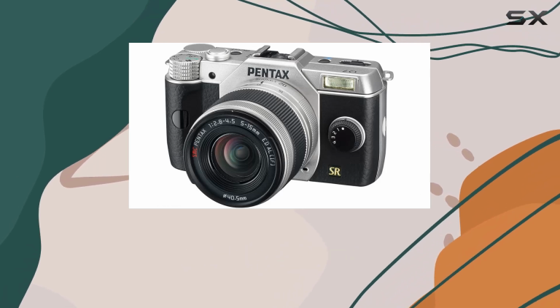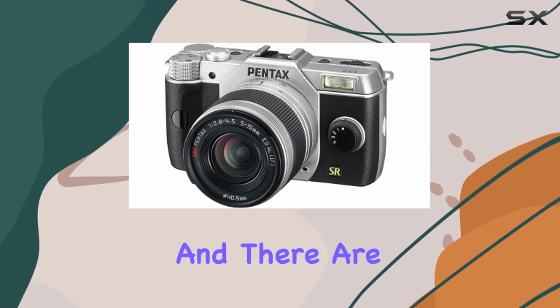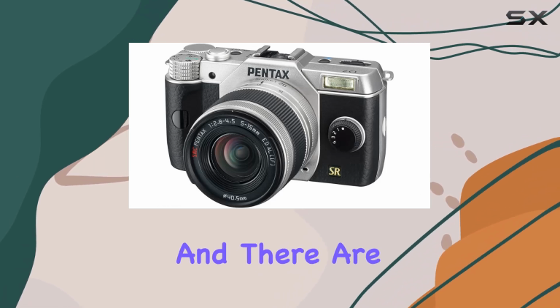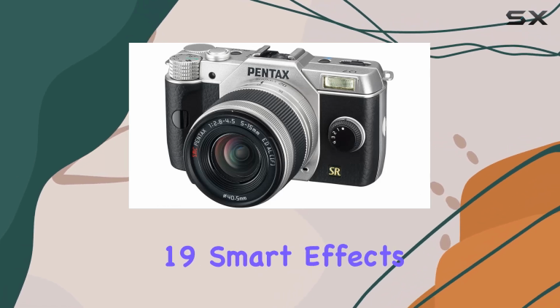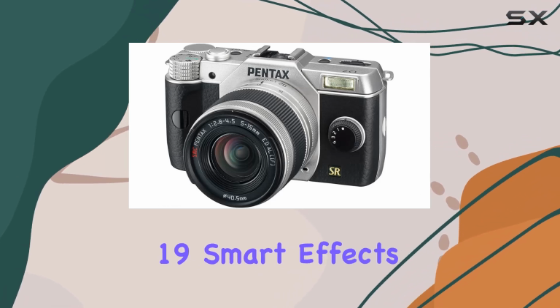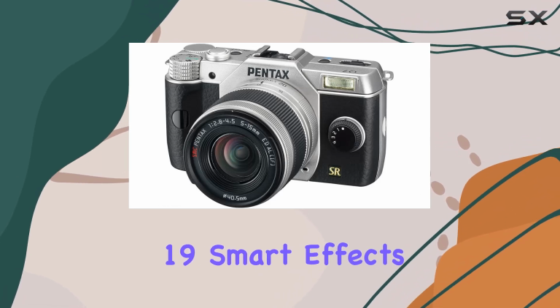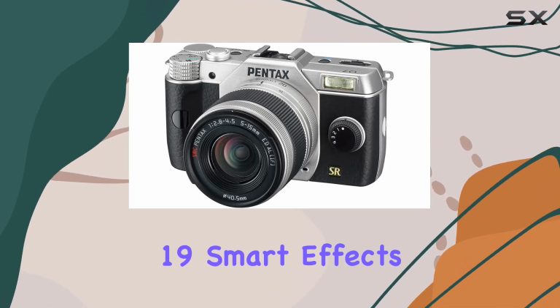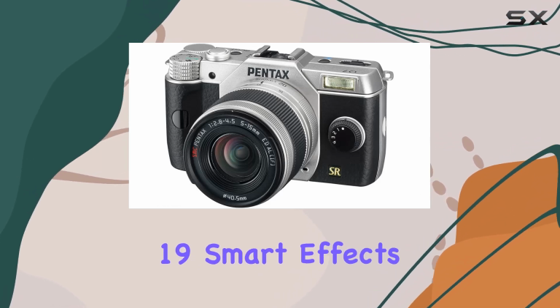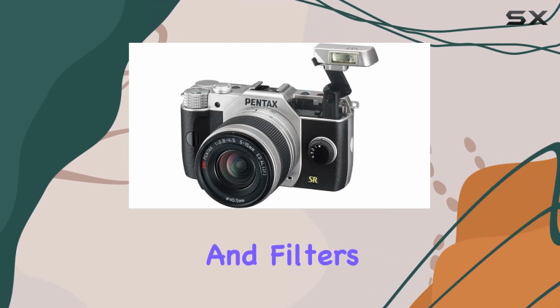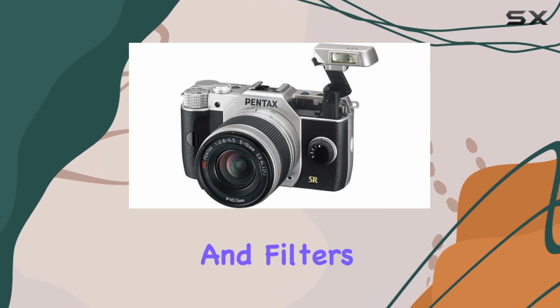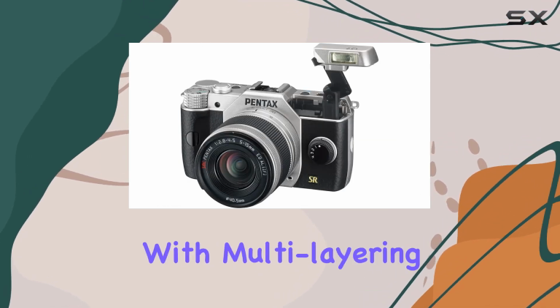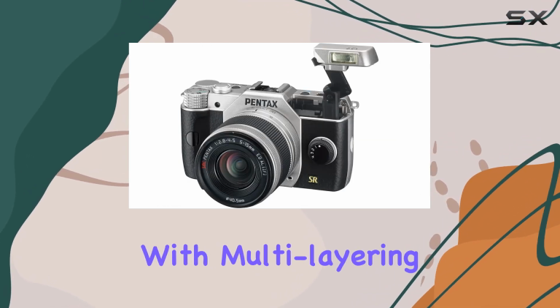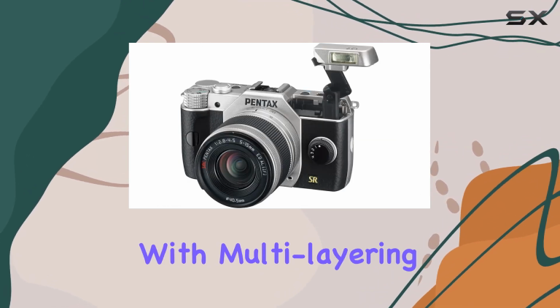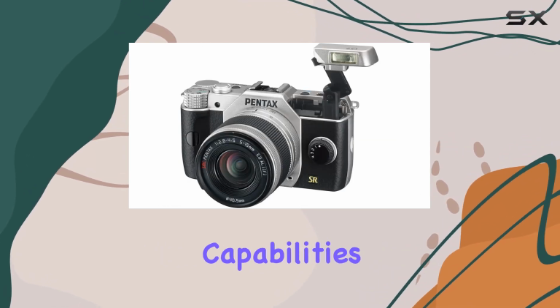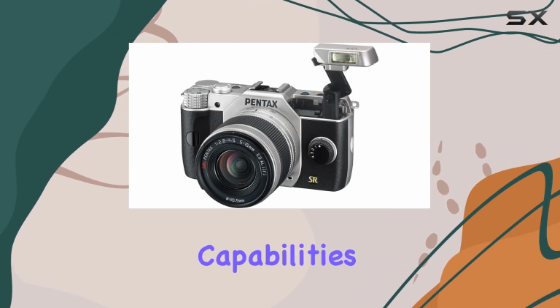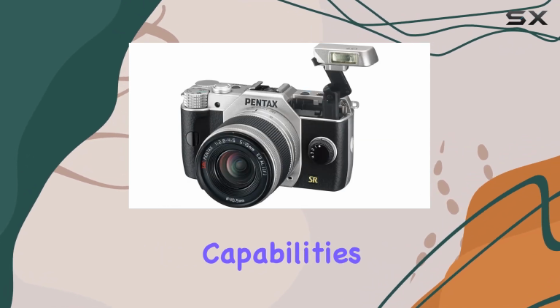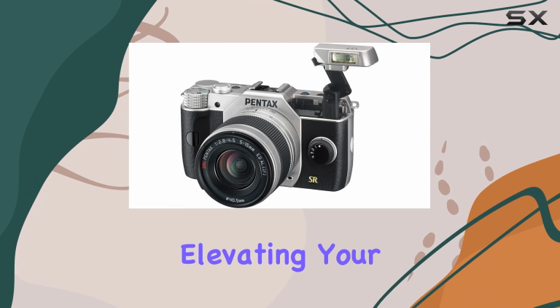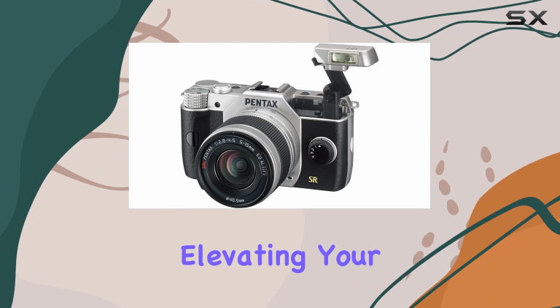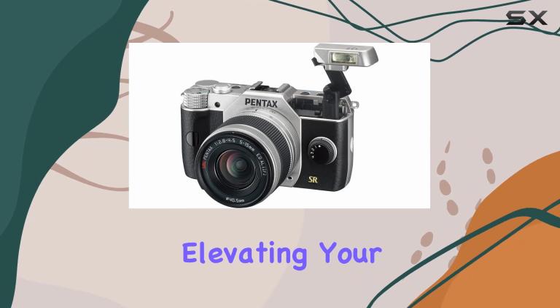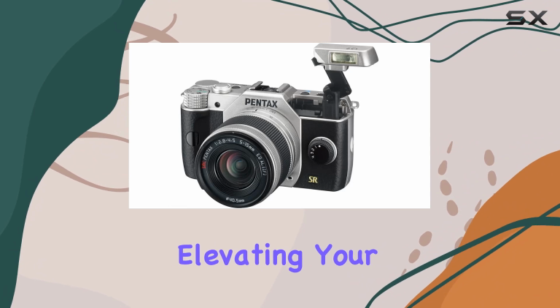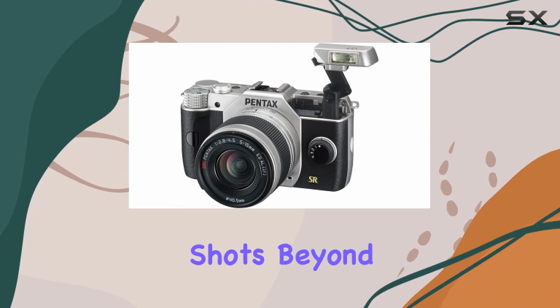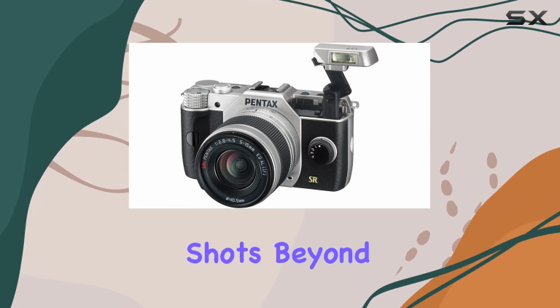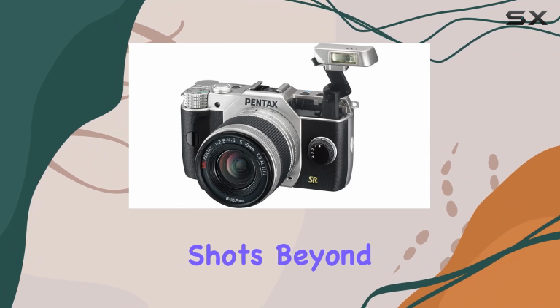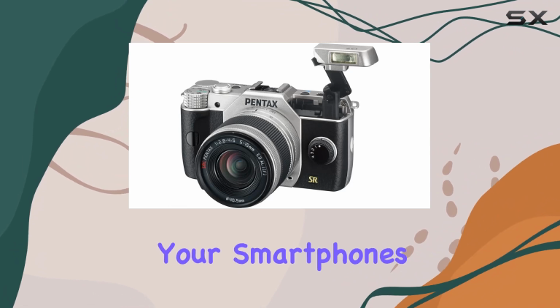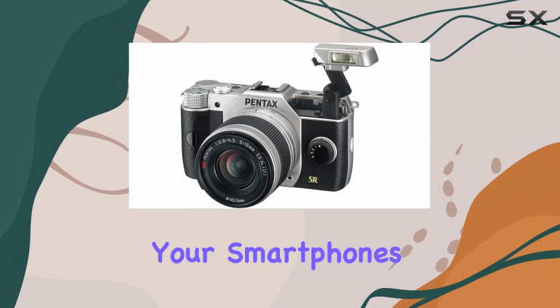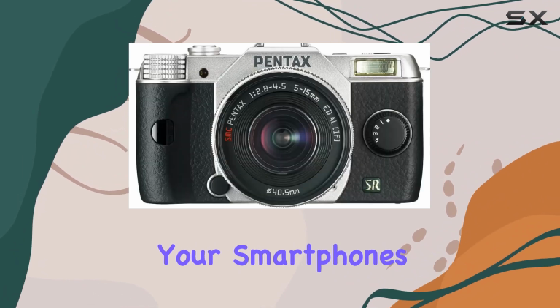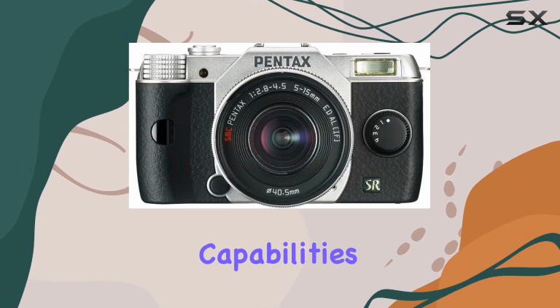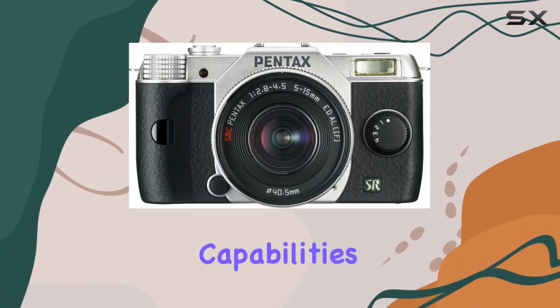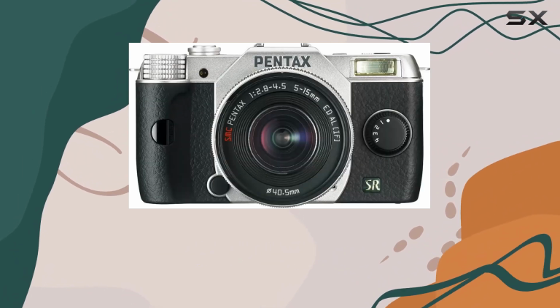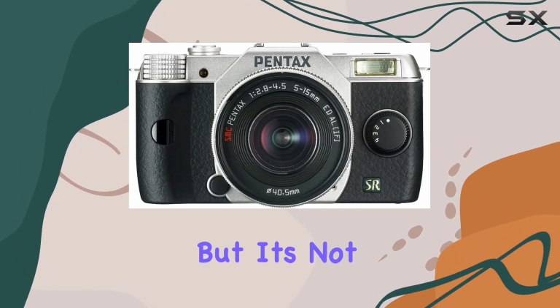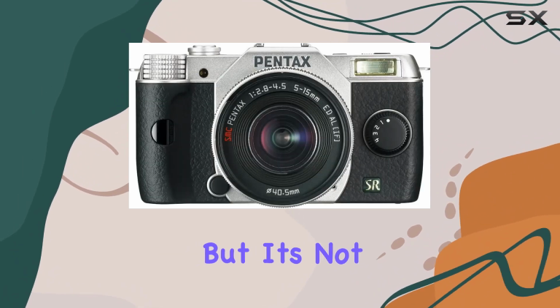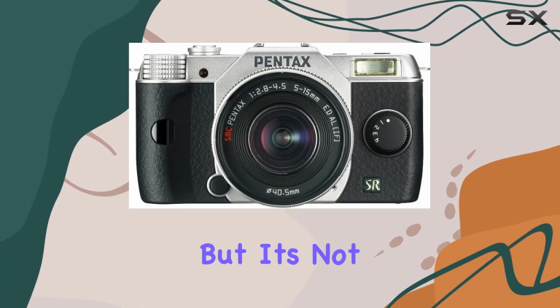Bokeh enthusiasts will appreciate the outstanding bokeh control, and there are 19 smart effects and filters with multi-layering capabilities, elevating your shots well beyond your smartphone's capabilities.